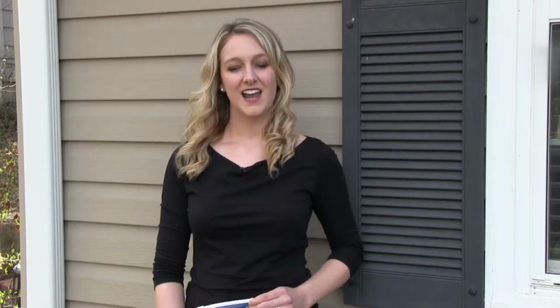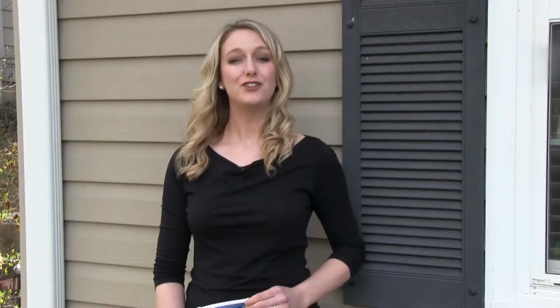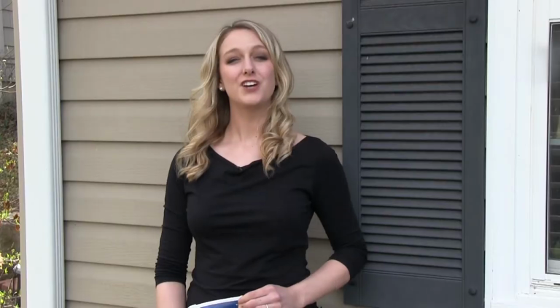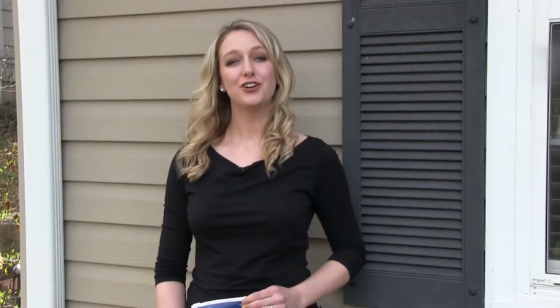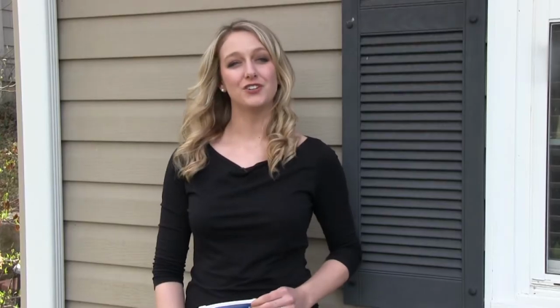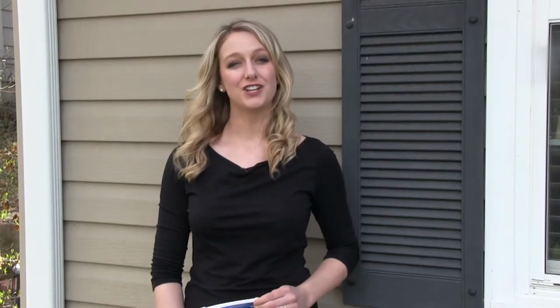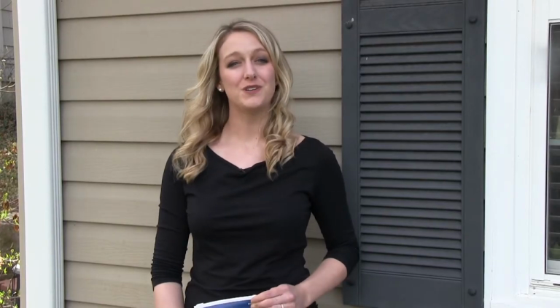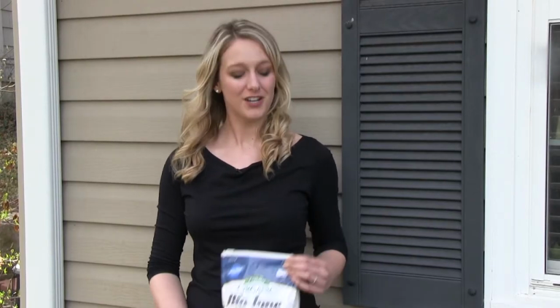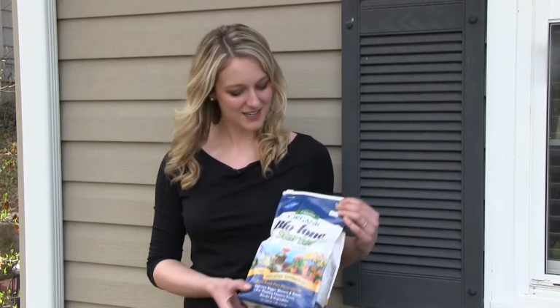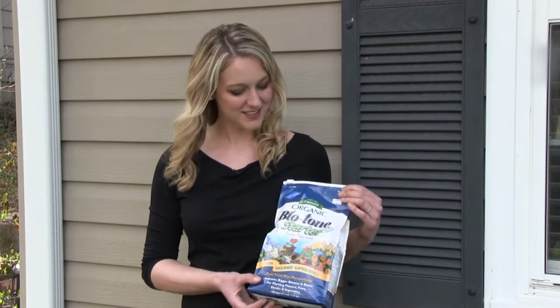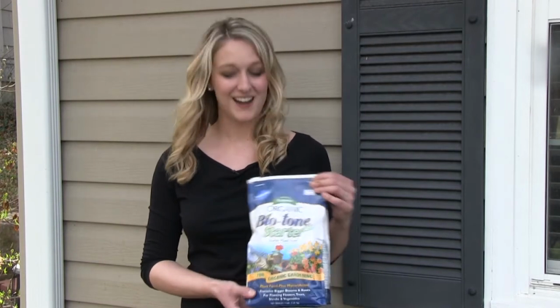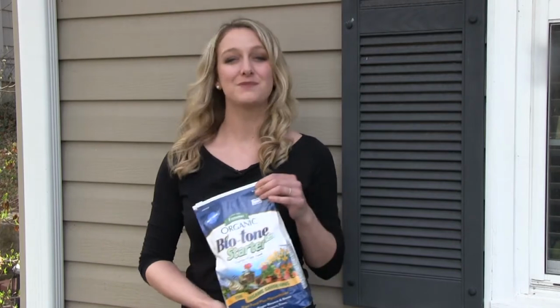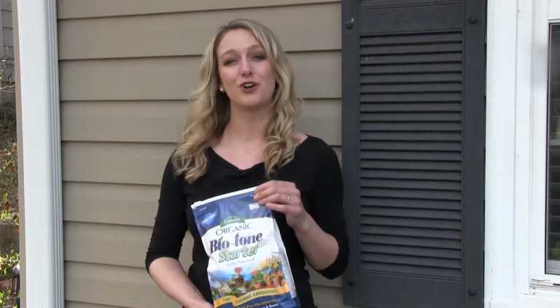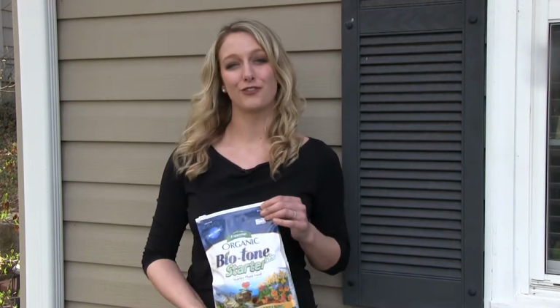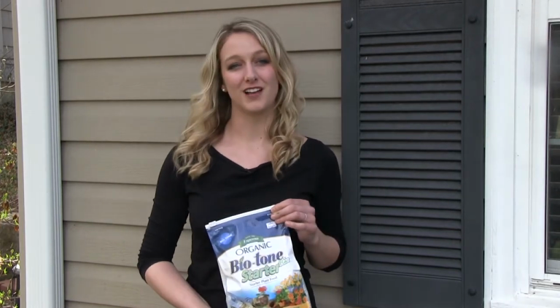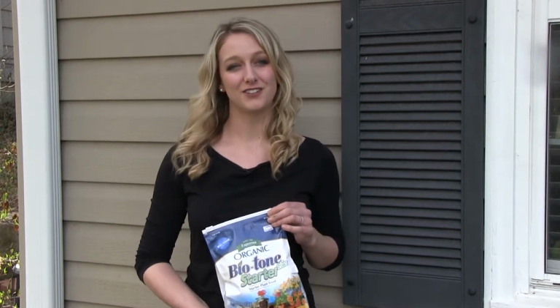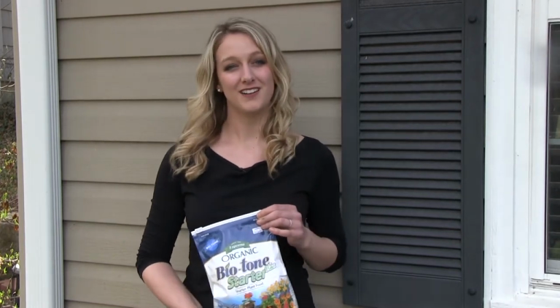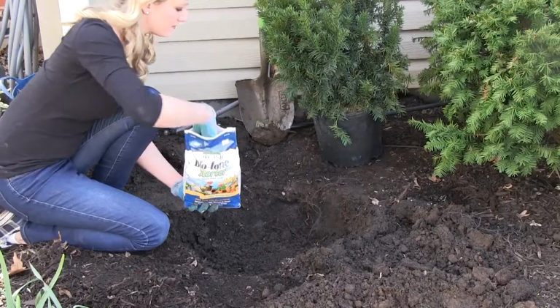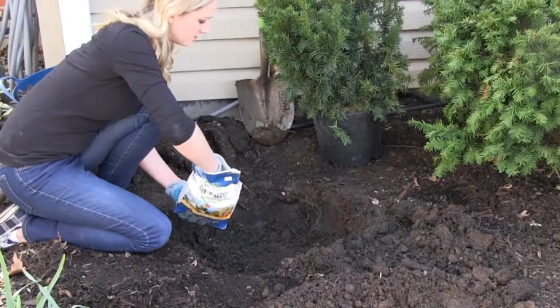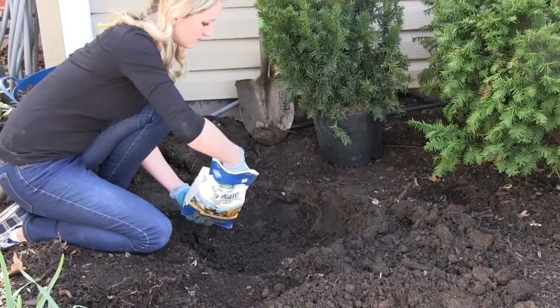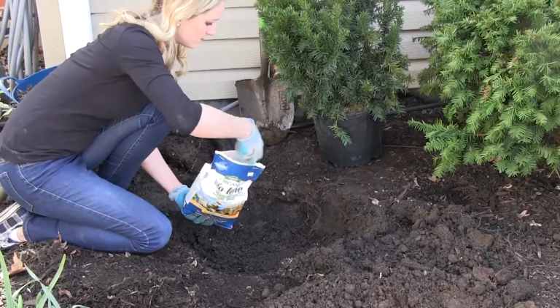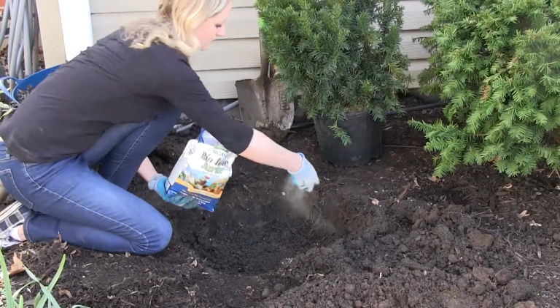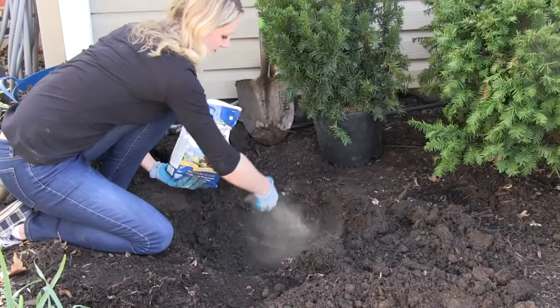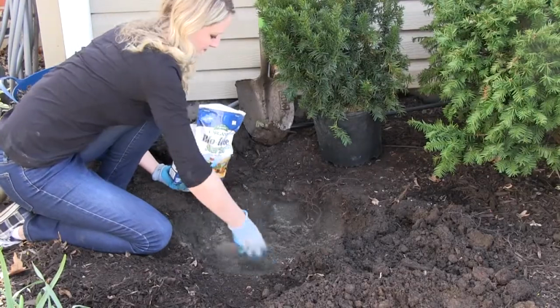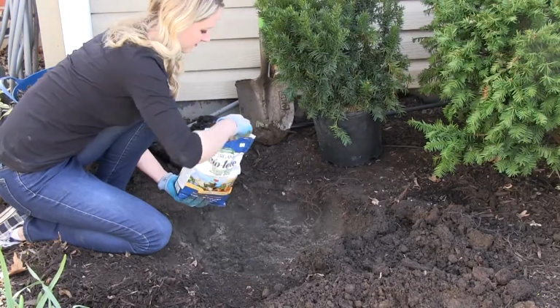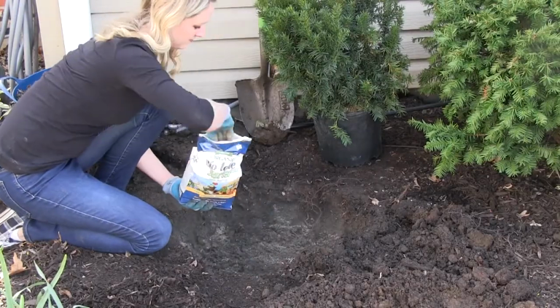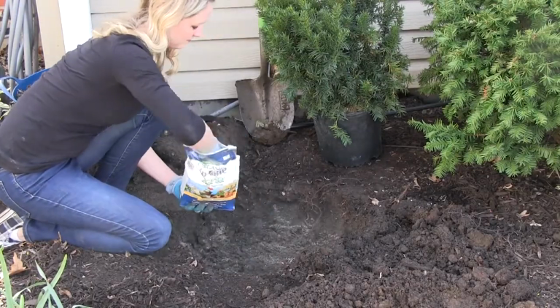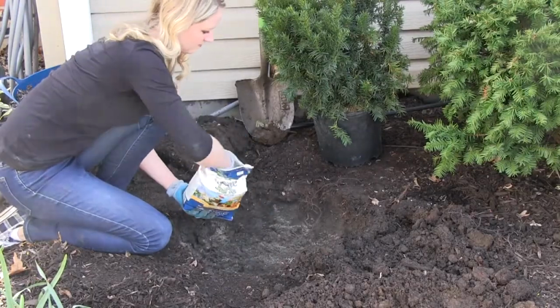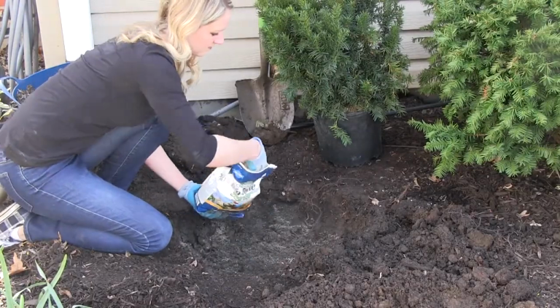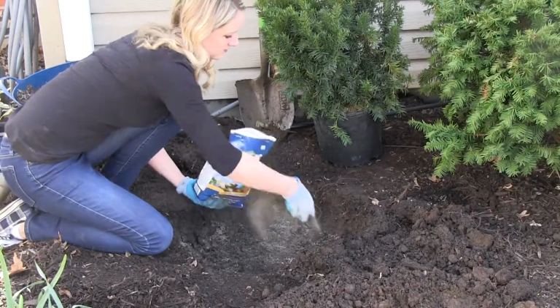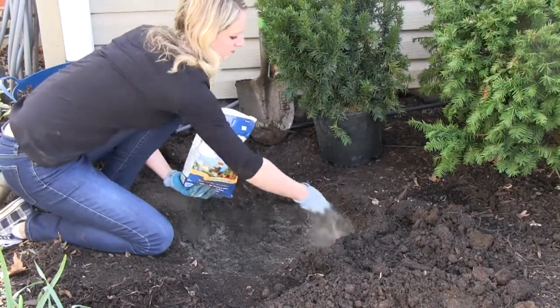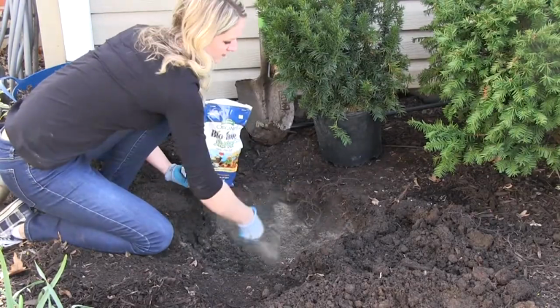After you've dug your hole, it's always a good idea to add in some starter fertilizer. This will help get your plants off to a great start and decrease transplant shock.